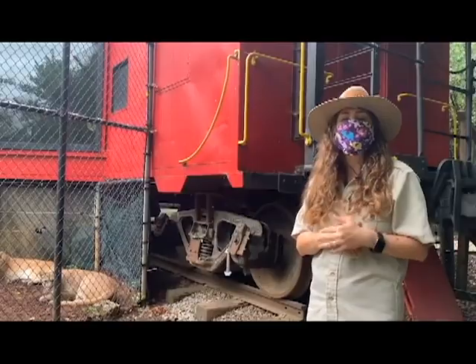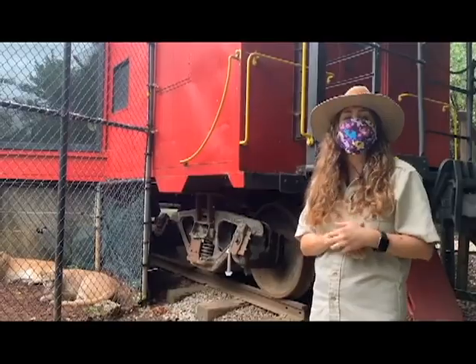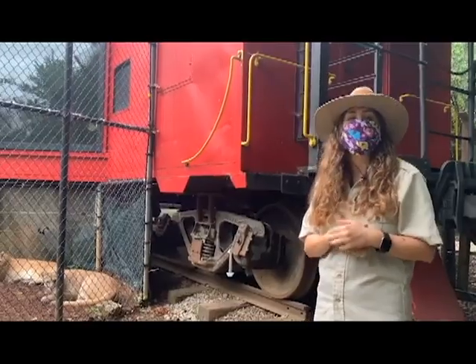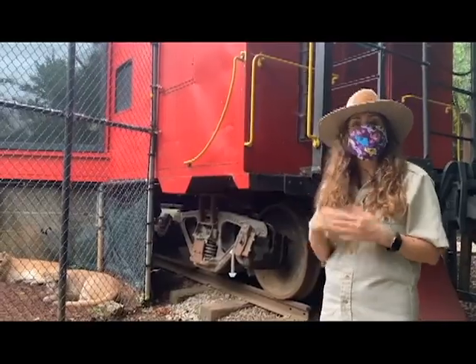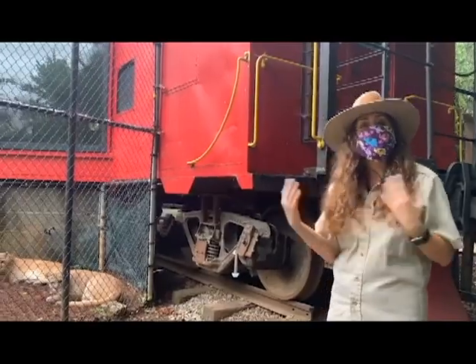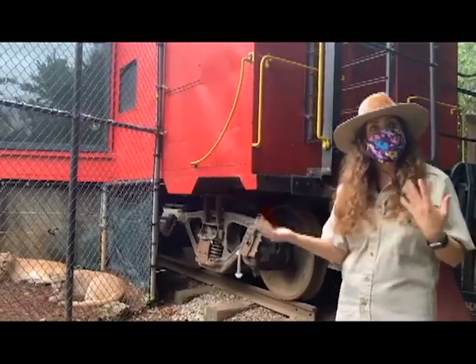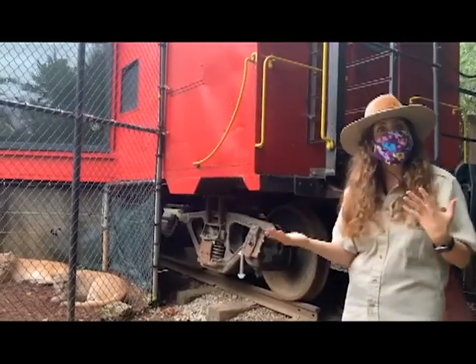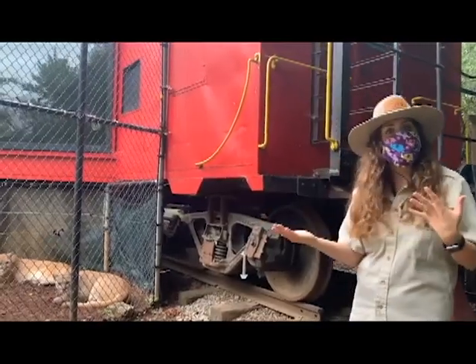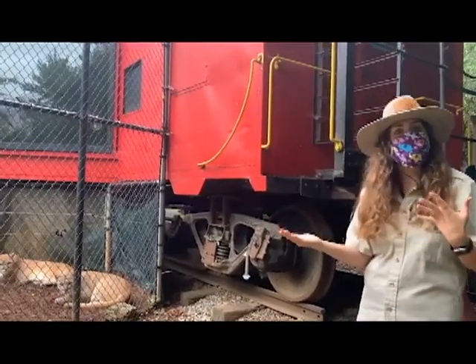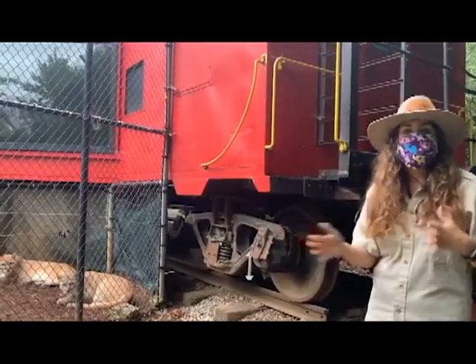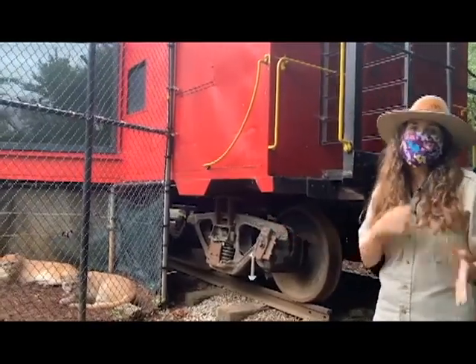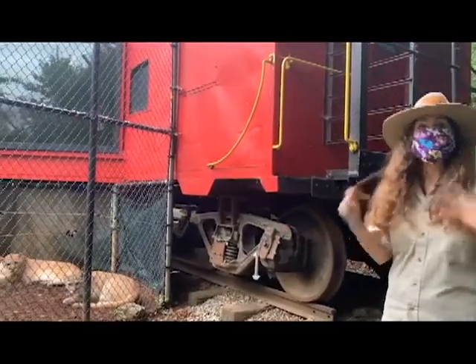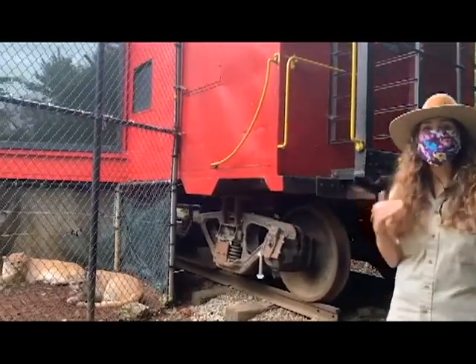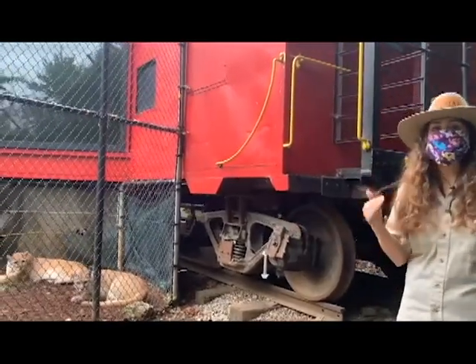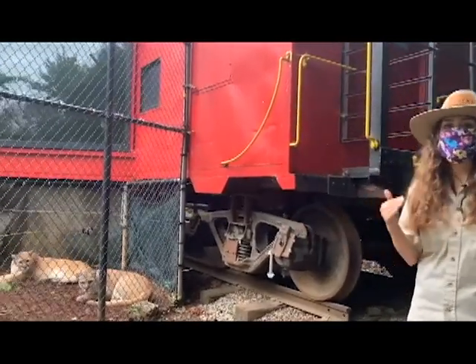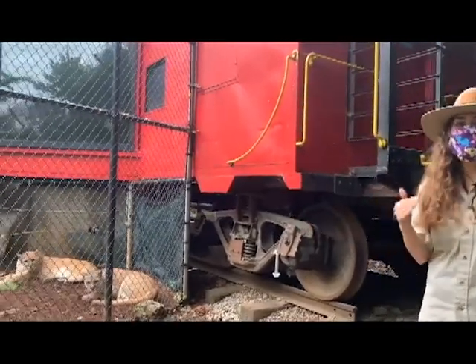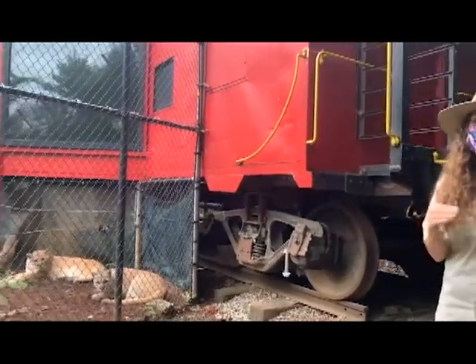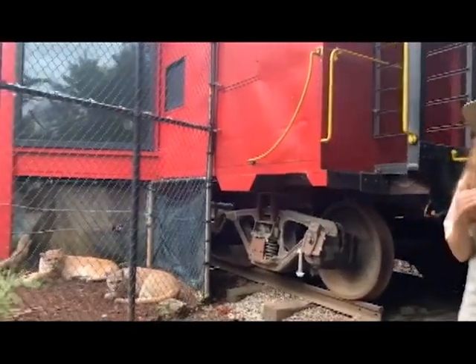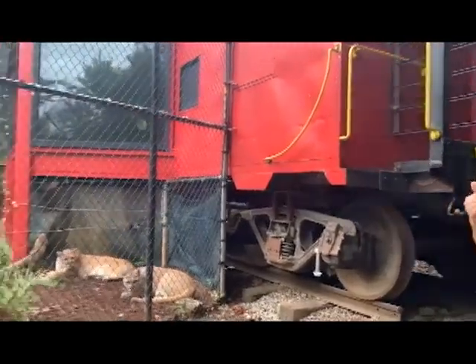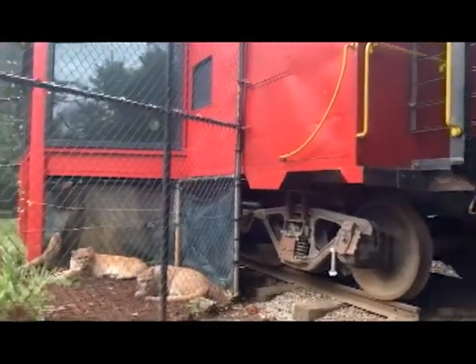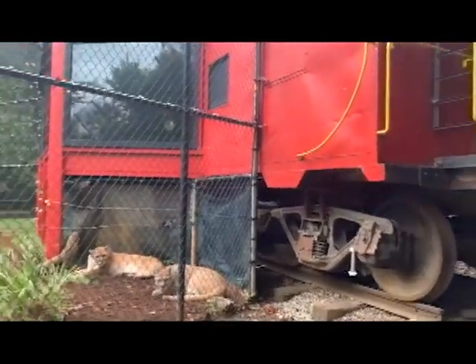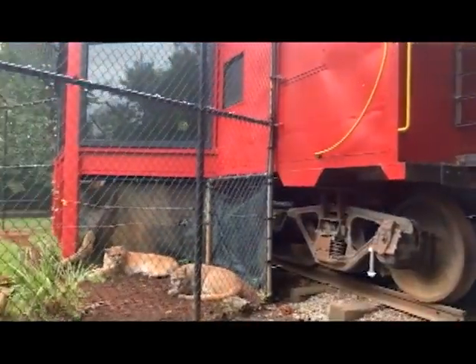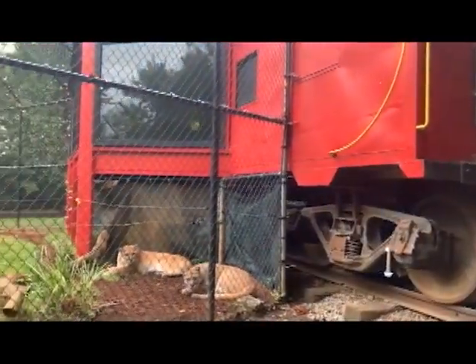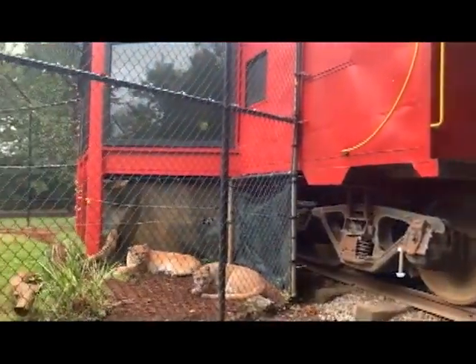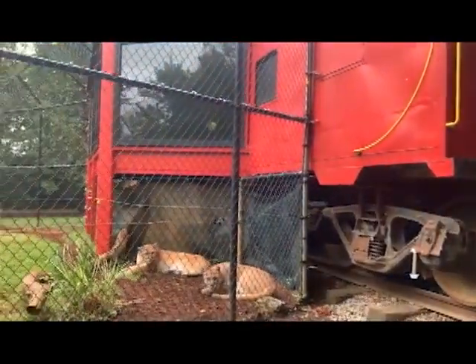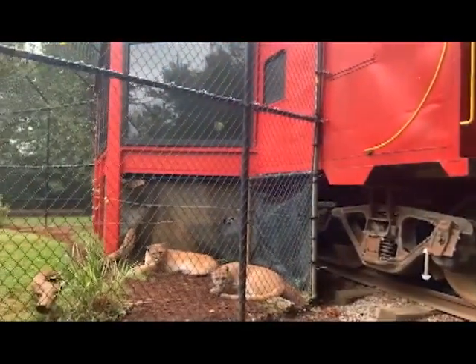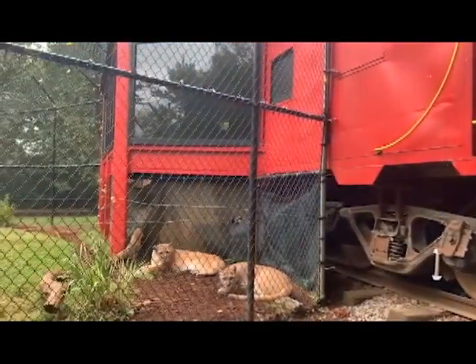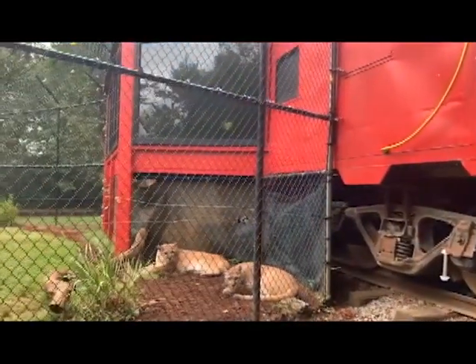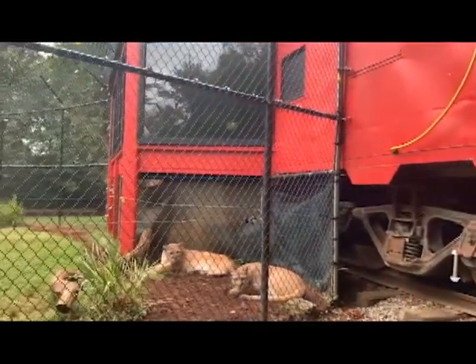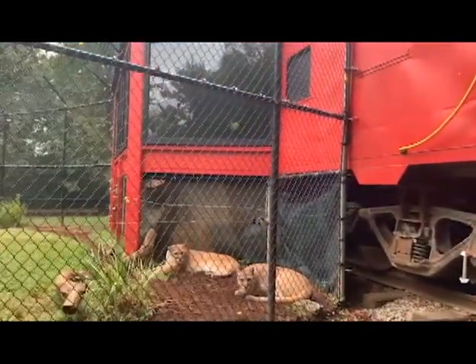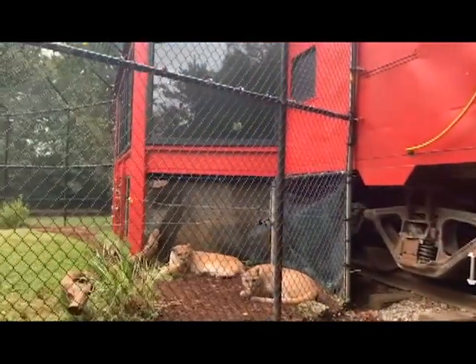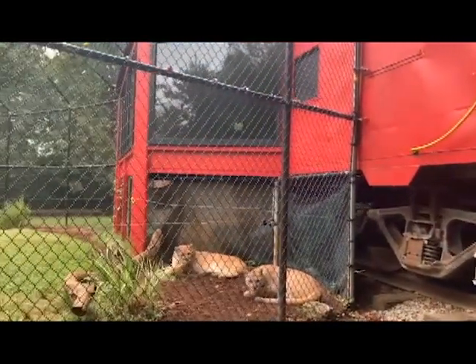Just like a kitty cat at home, when they've got the zoomies and they're running around, that tail helps them balance.